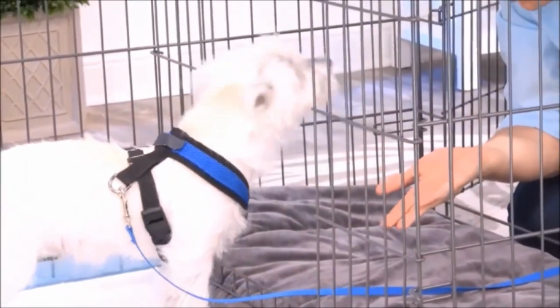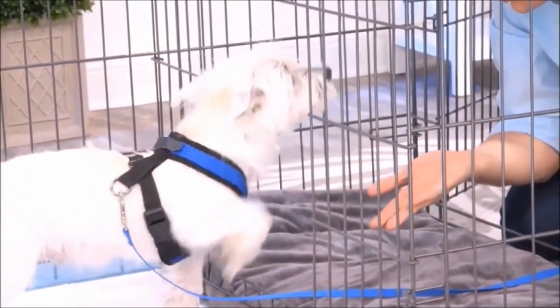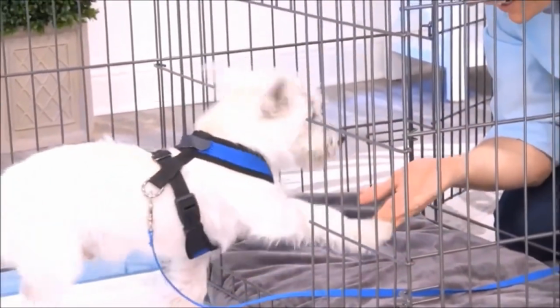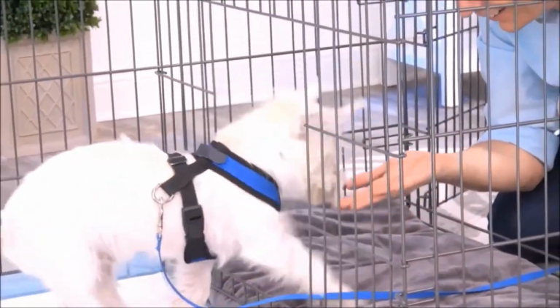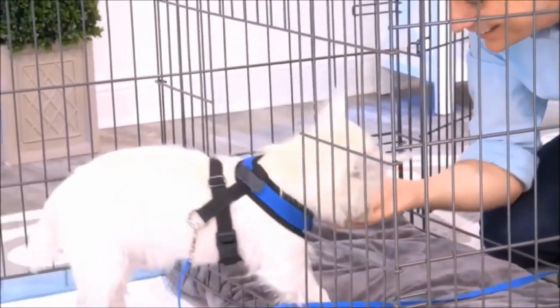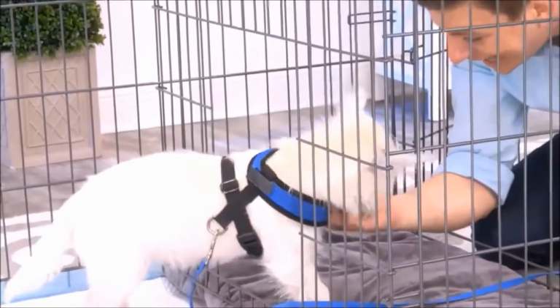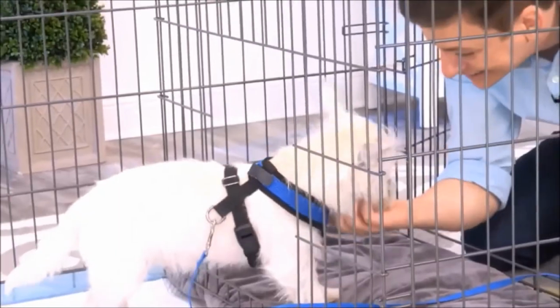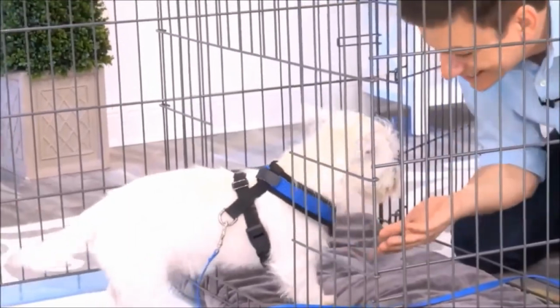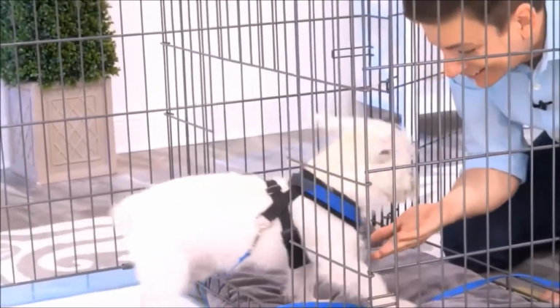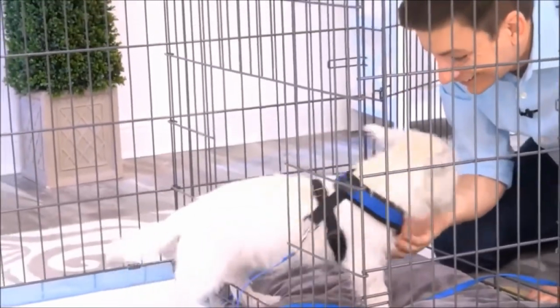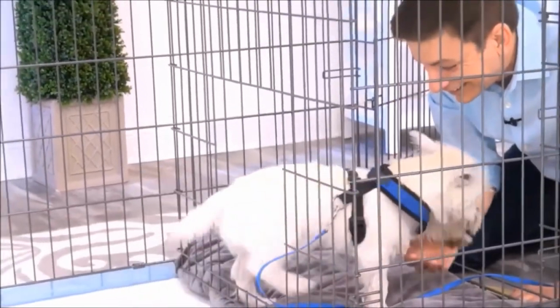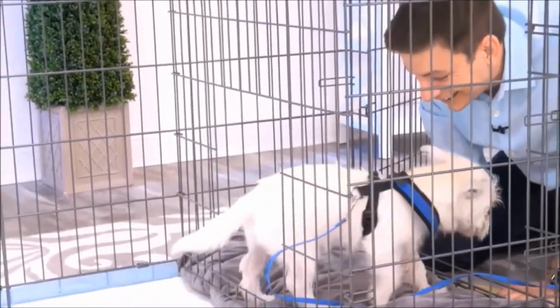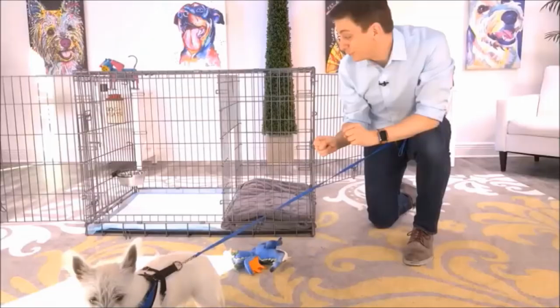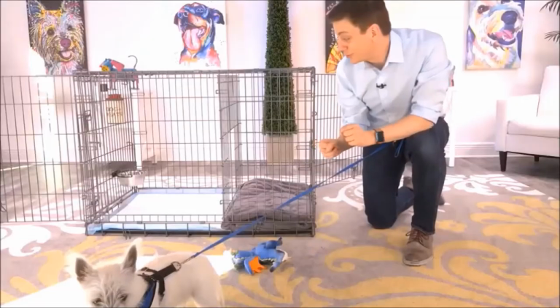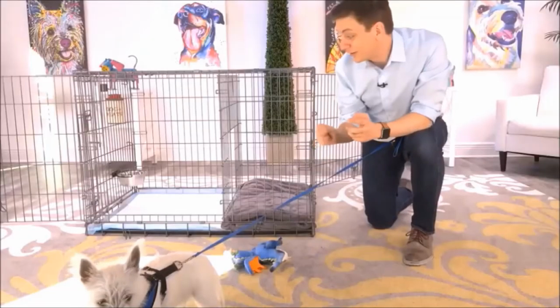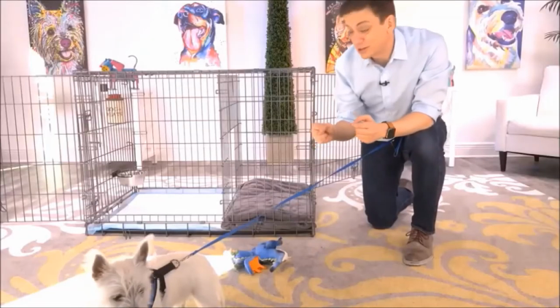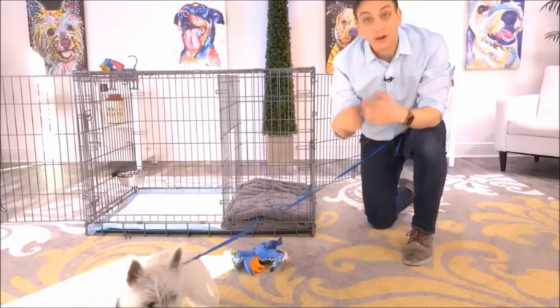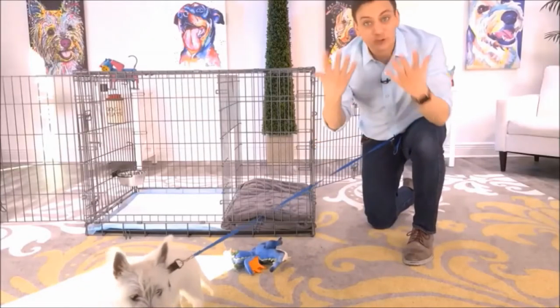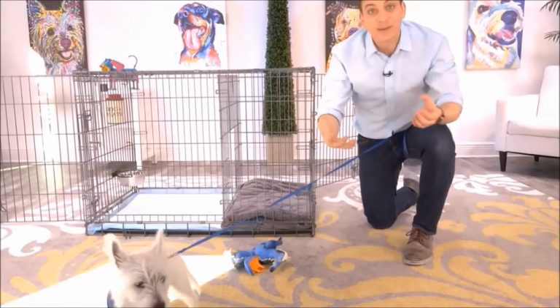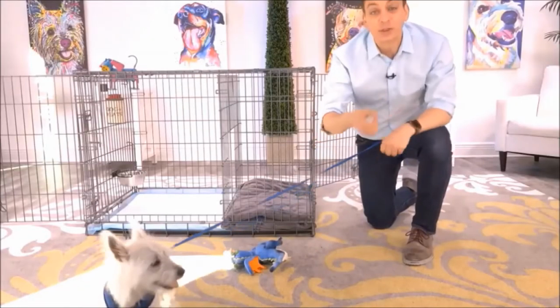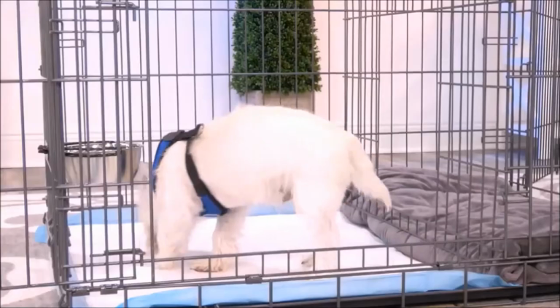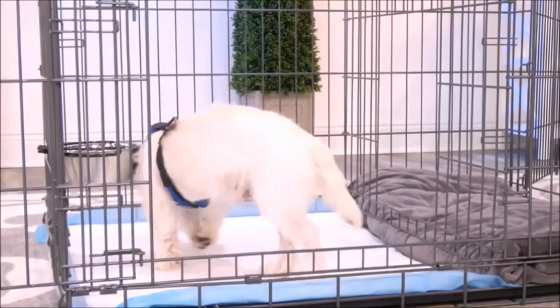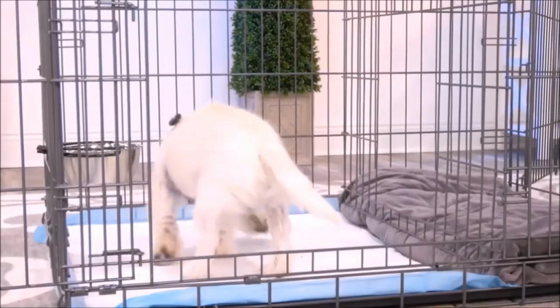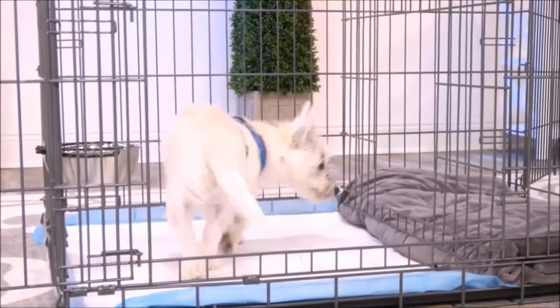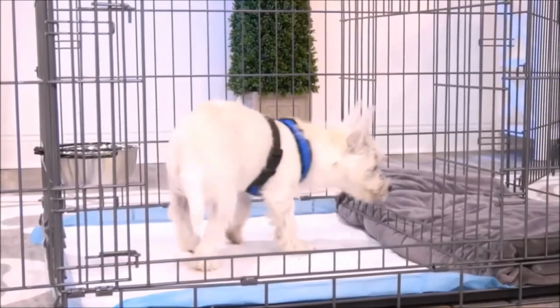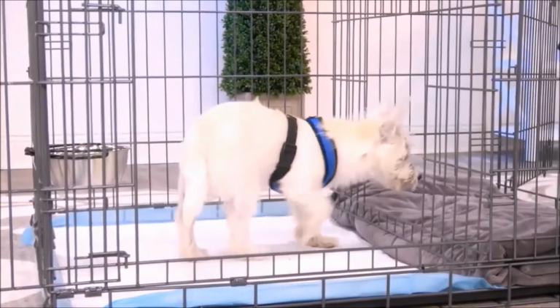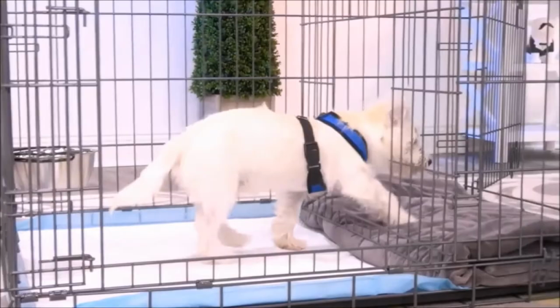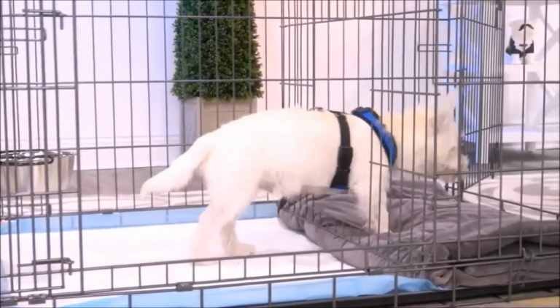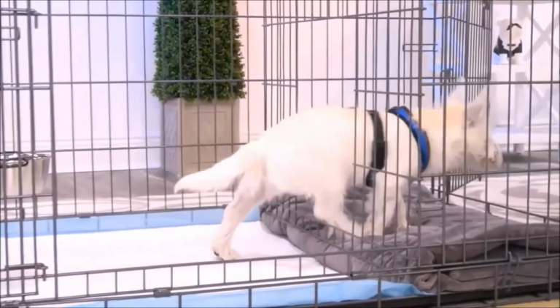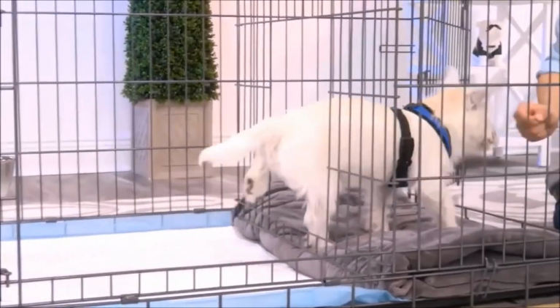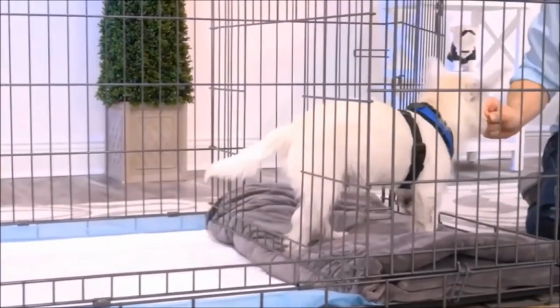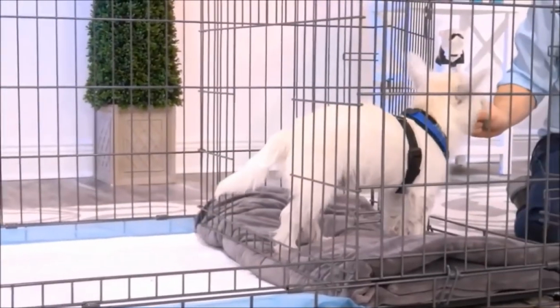Another way to use this is as an alternative bathroom for your dog — for times when the weather is really bad, you'll have a different place for them to go.